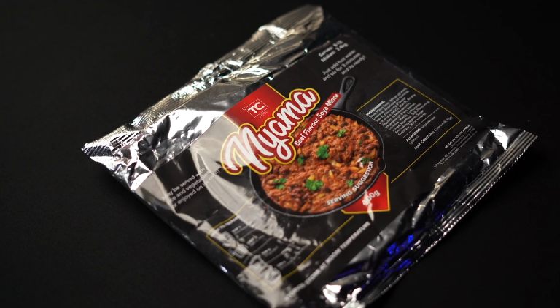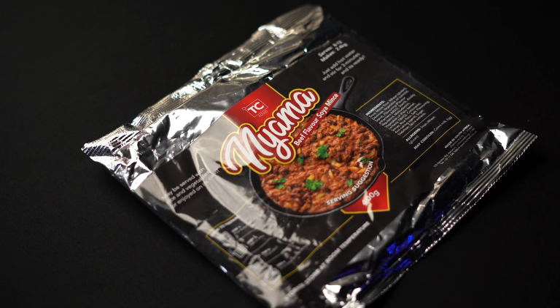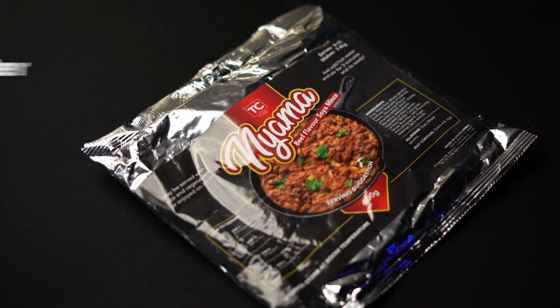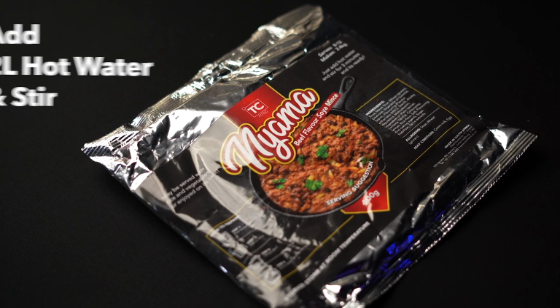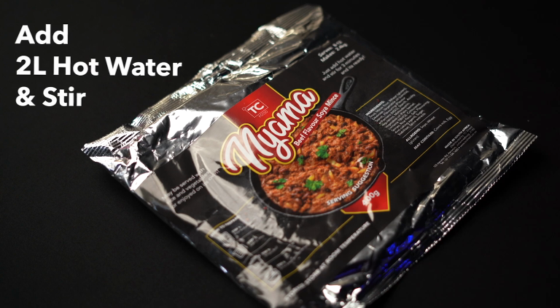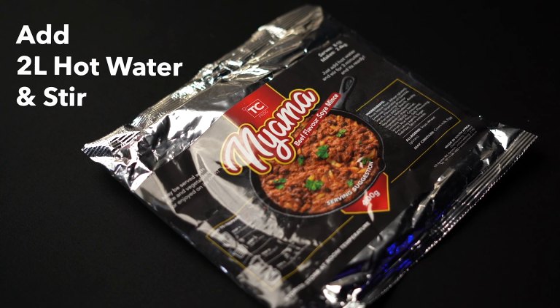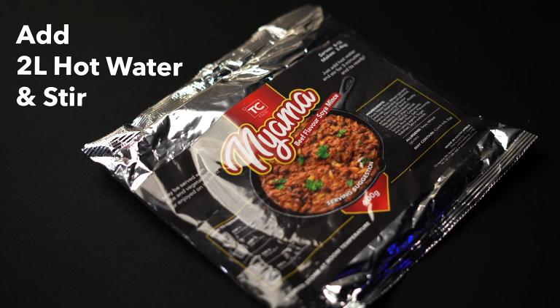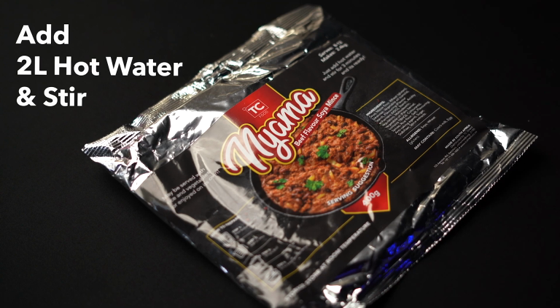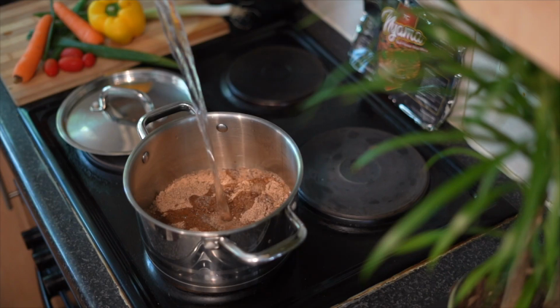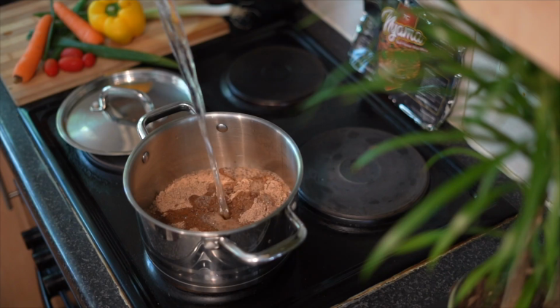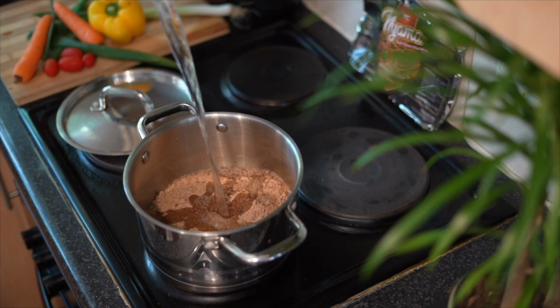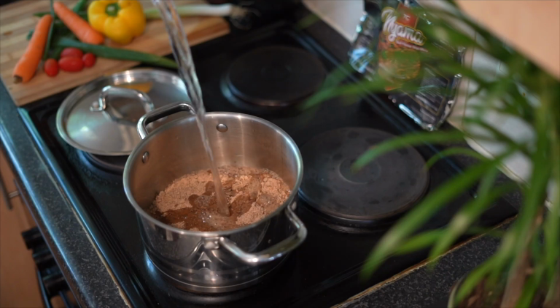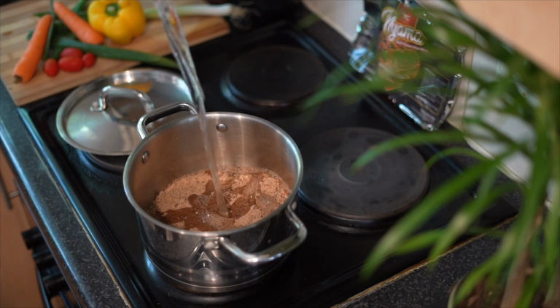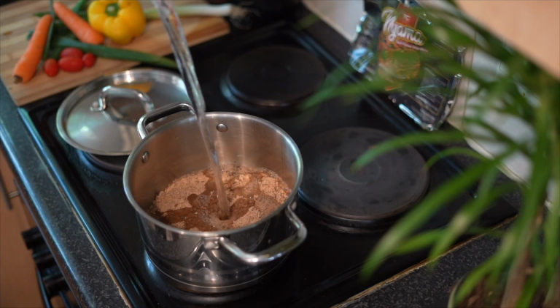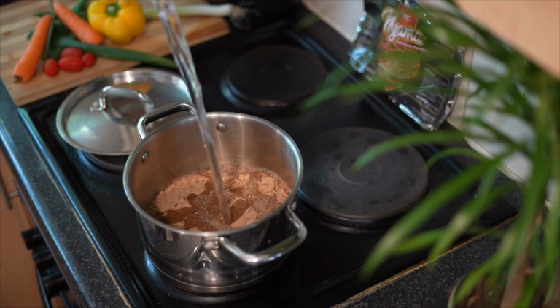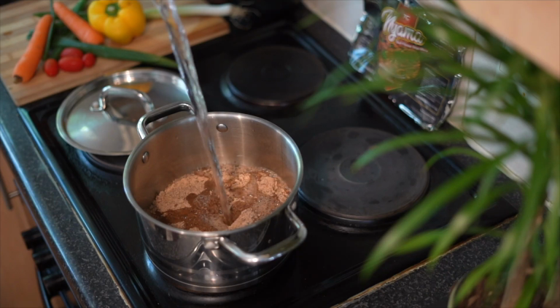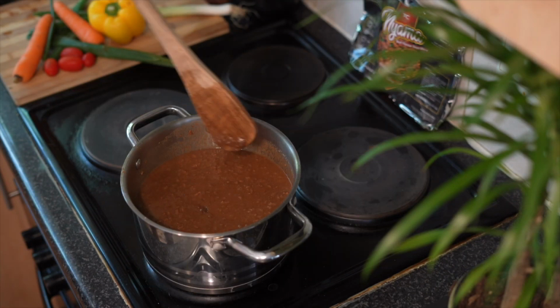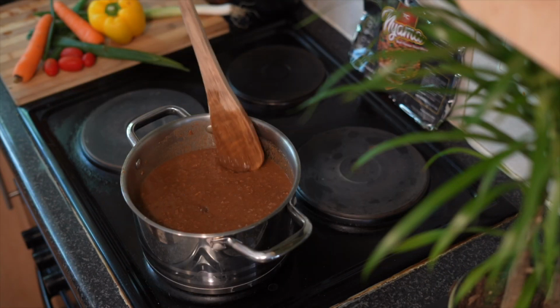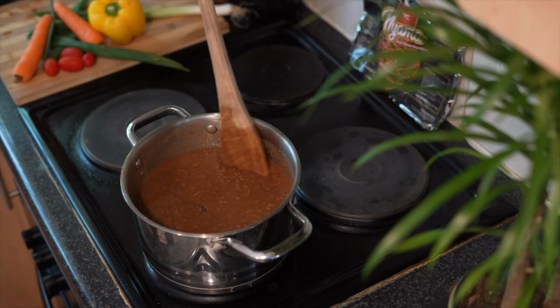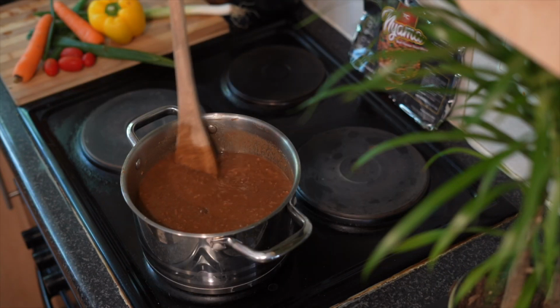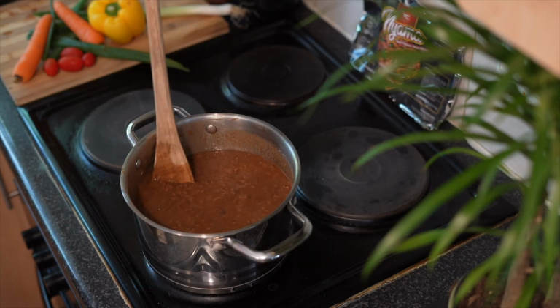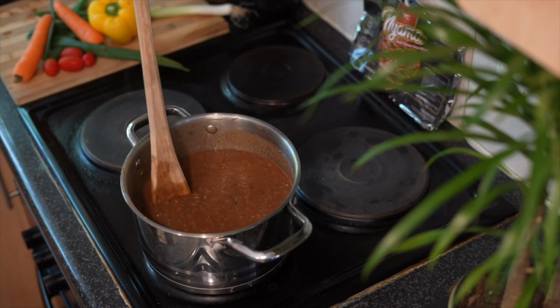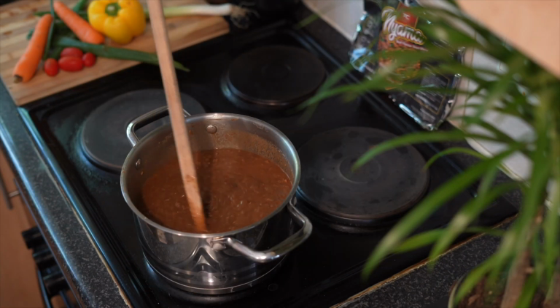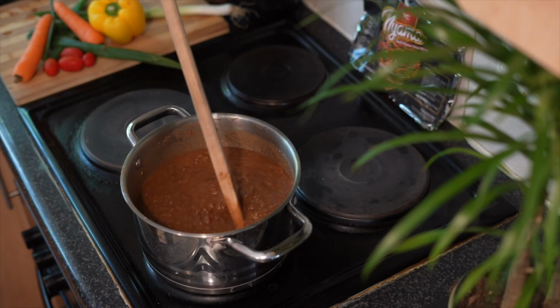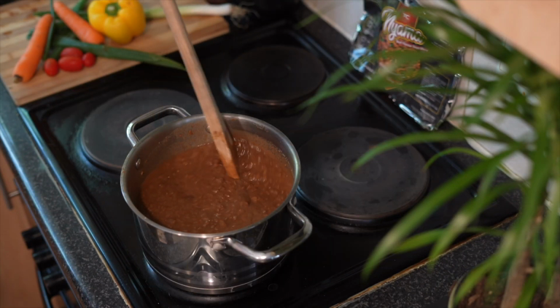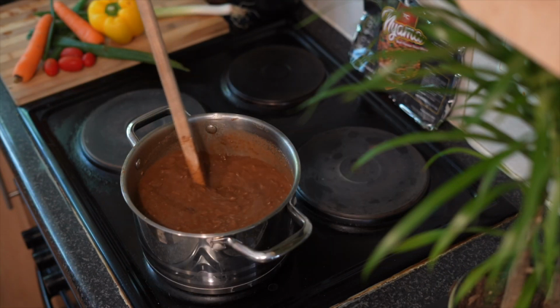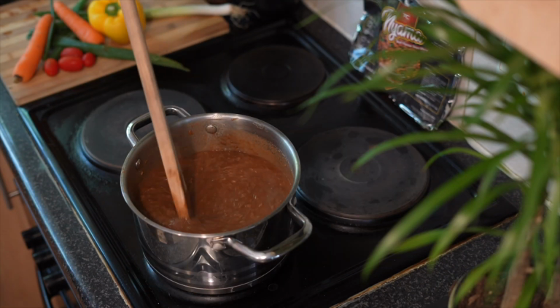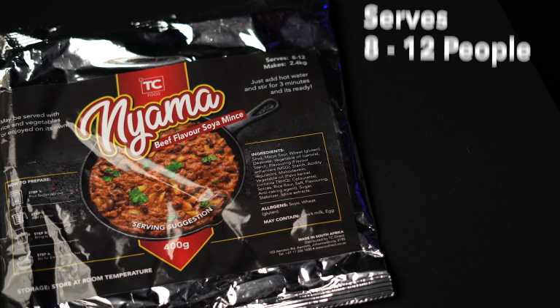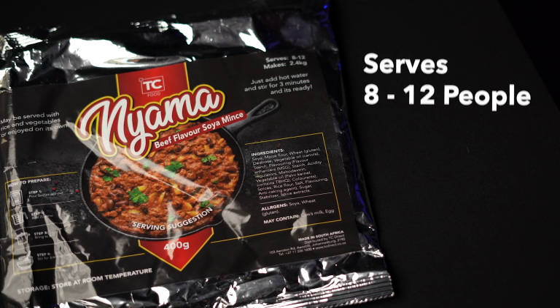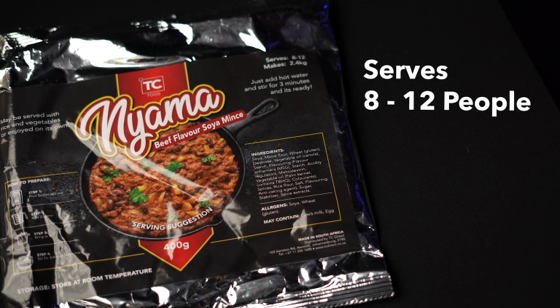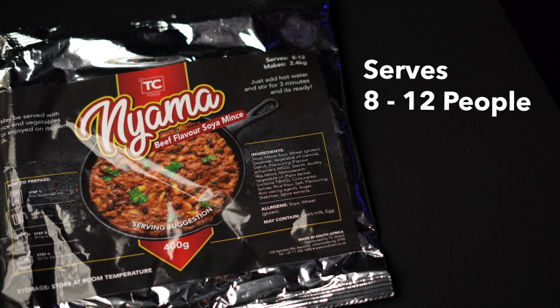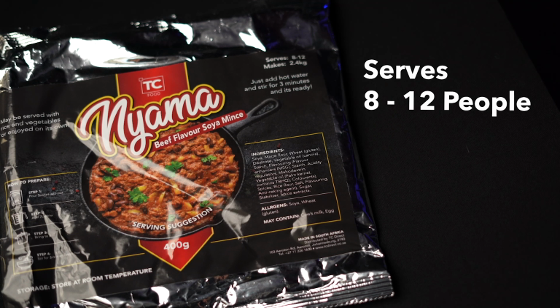Simply add 2 liters of hot water, stir and boil for a savory blend of spices and flavors that serves 8 to 12 people.